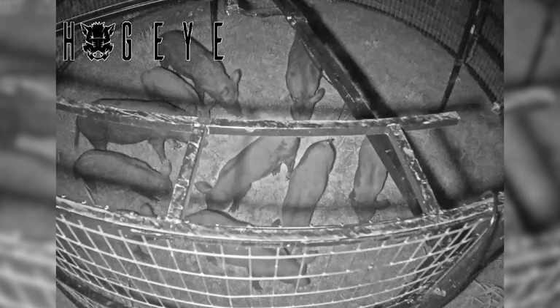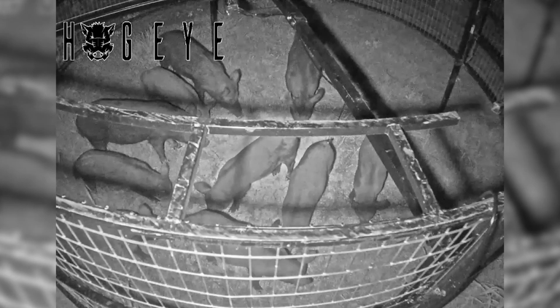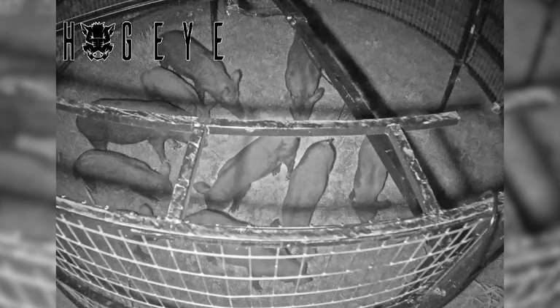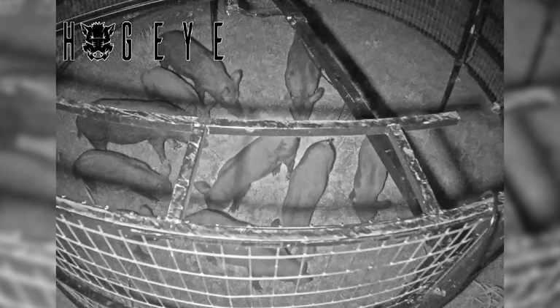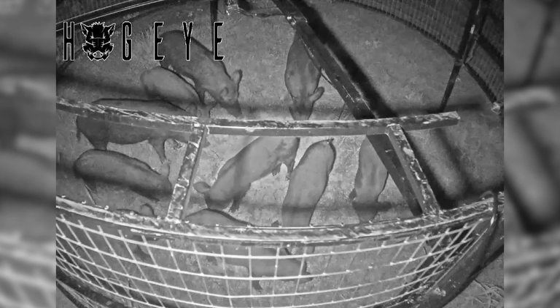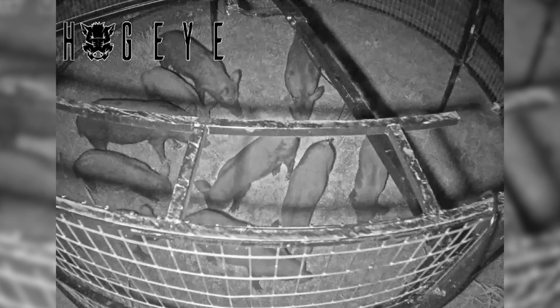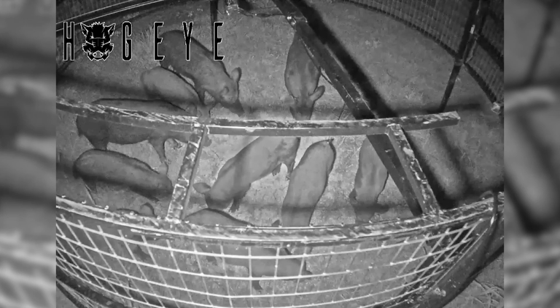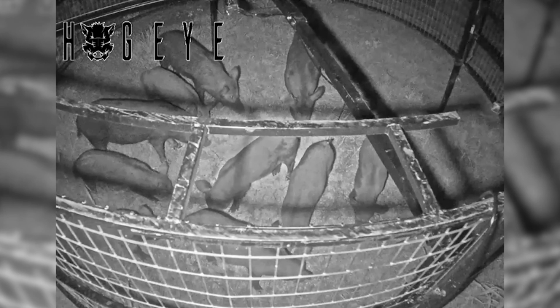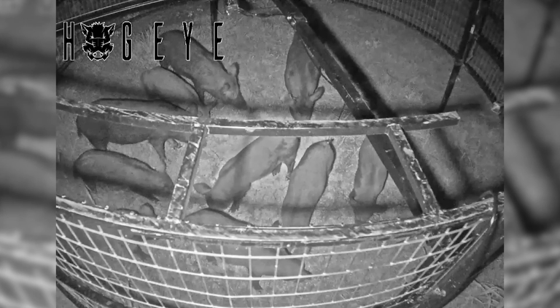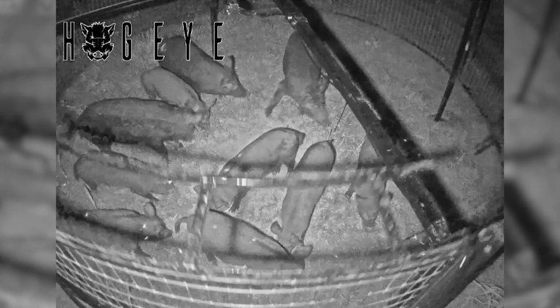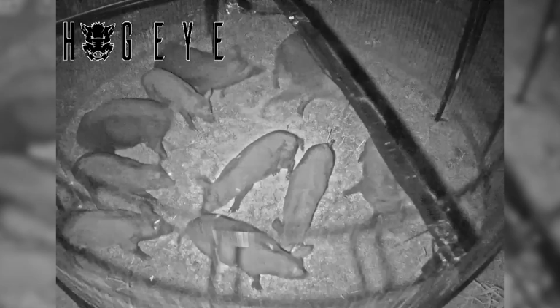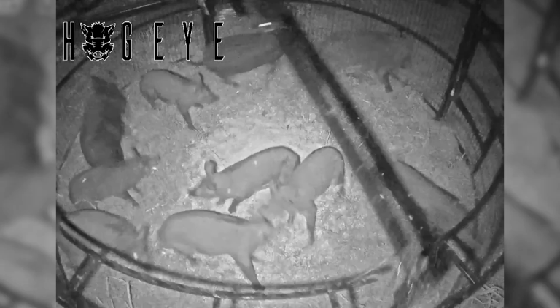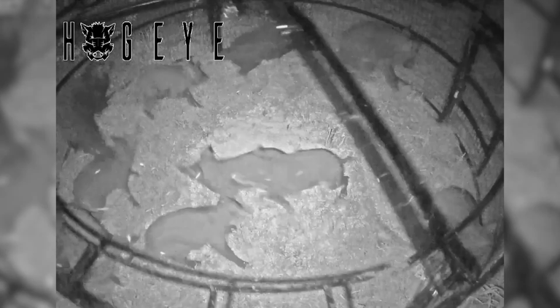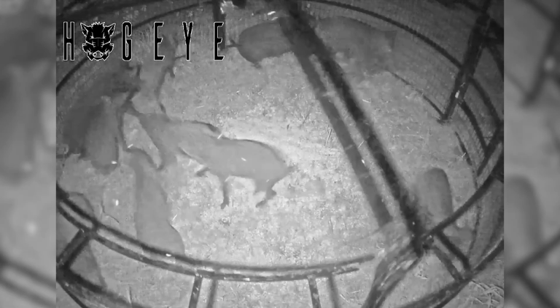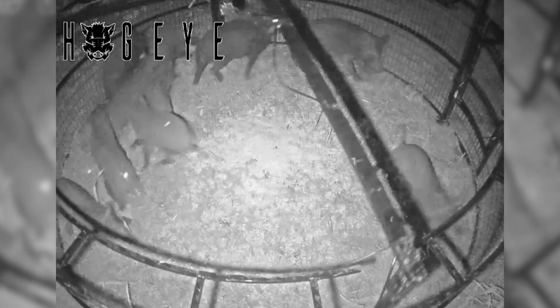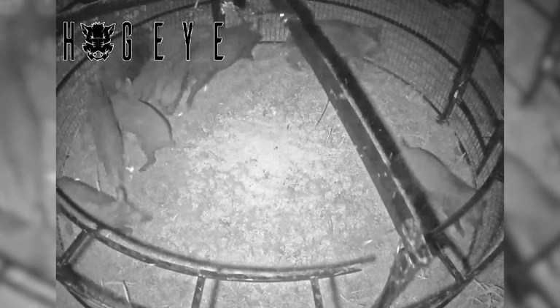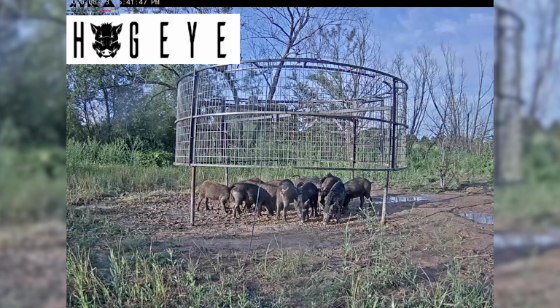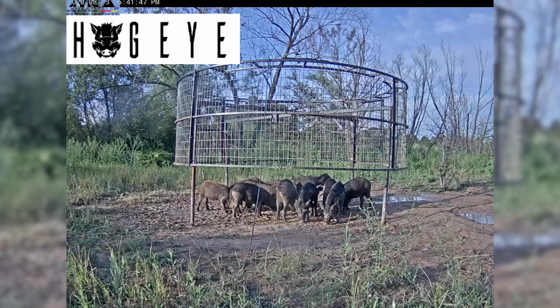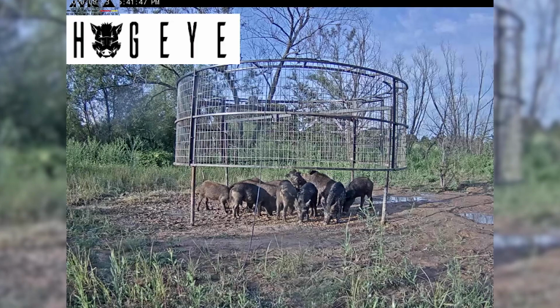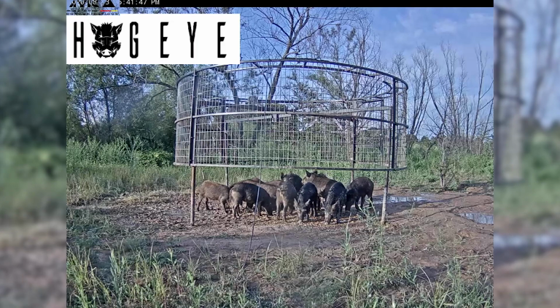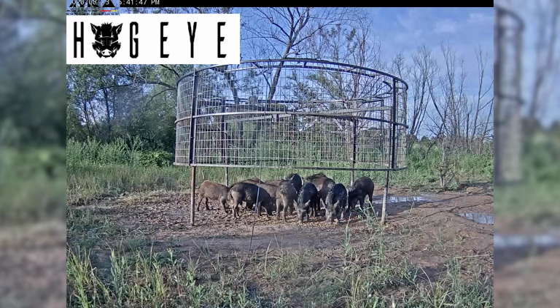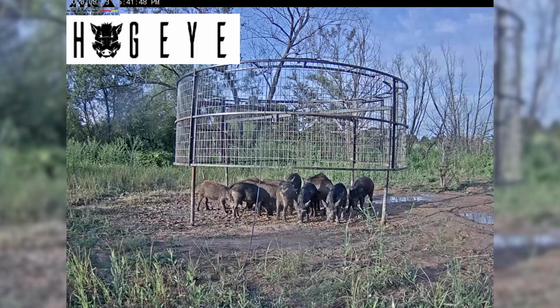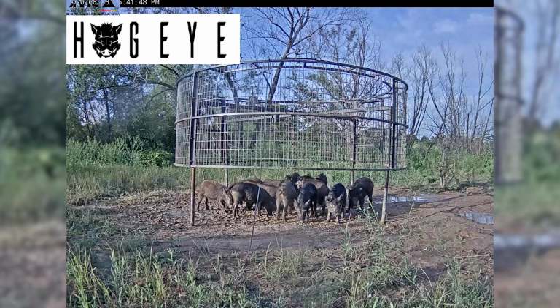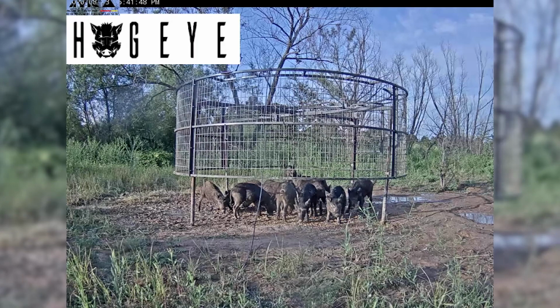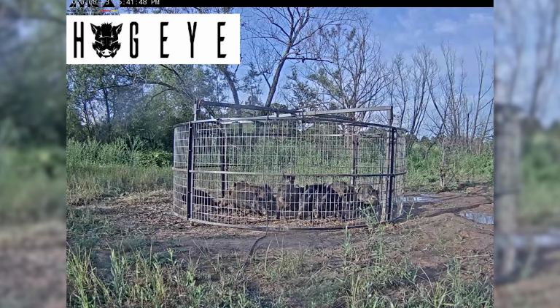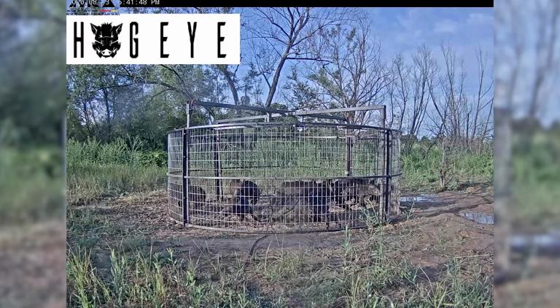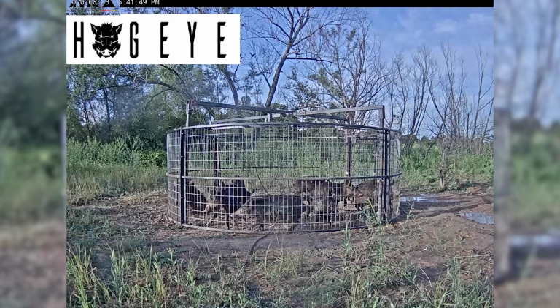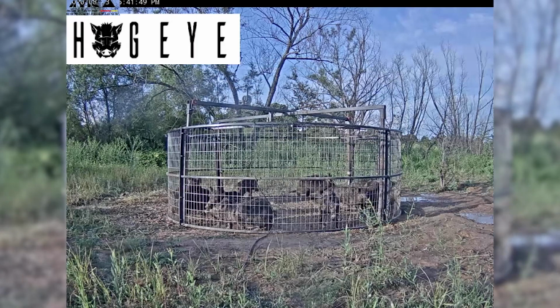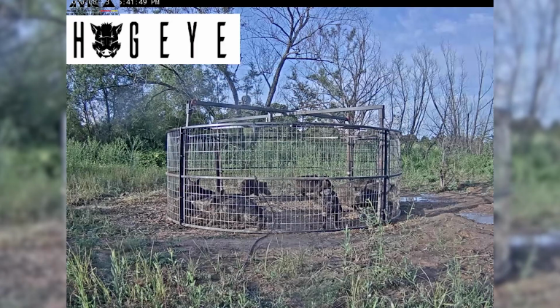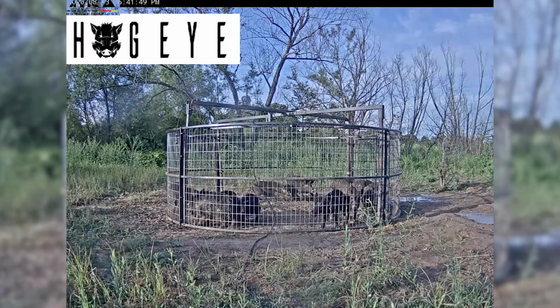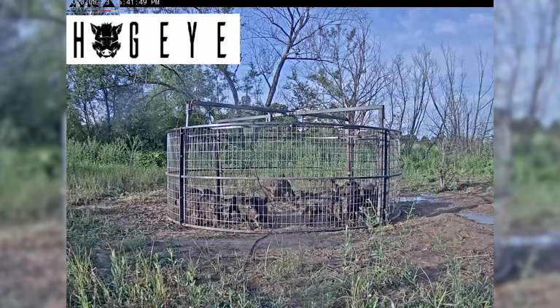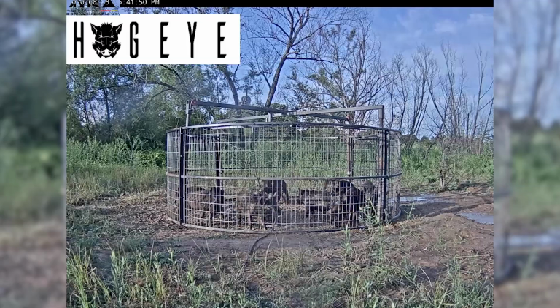What it does is it makes you a better trapper and it also allows you to see what's actually going on with the landscape.